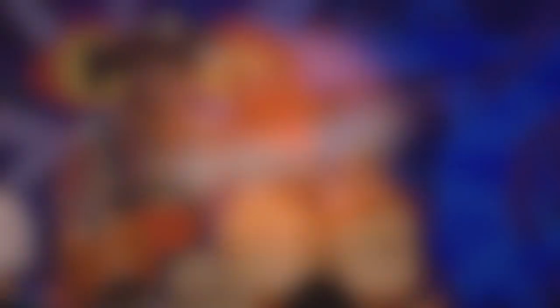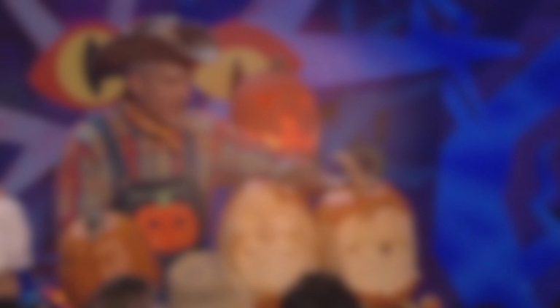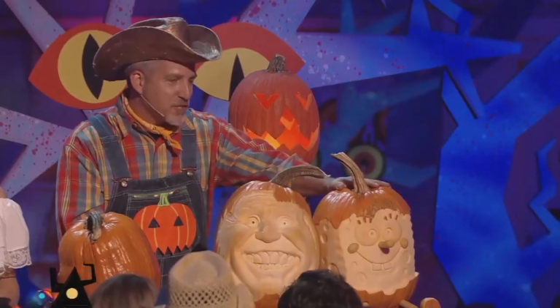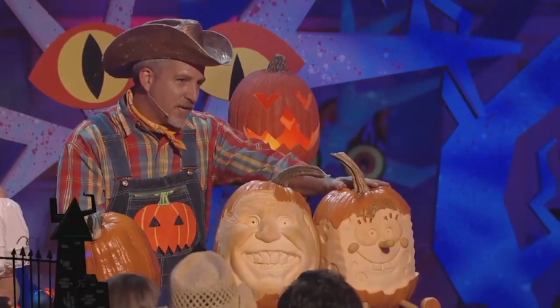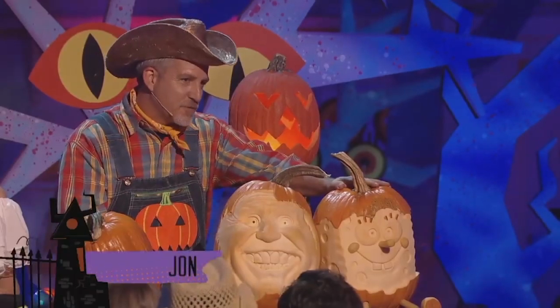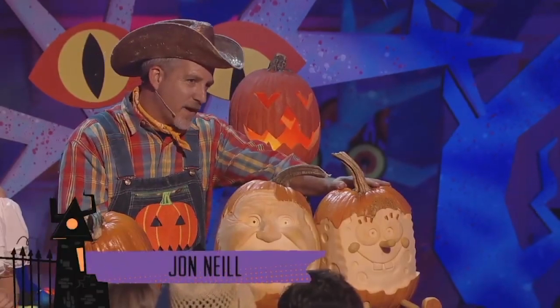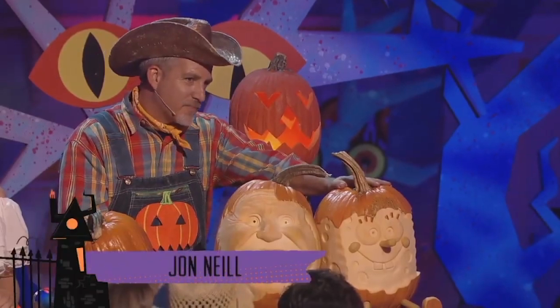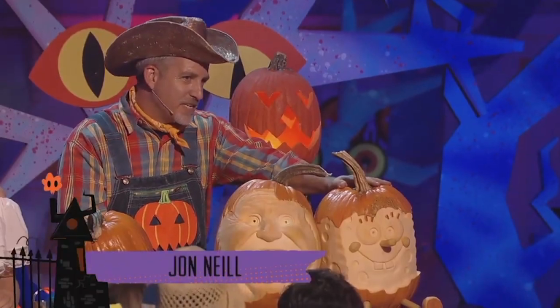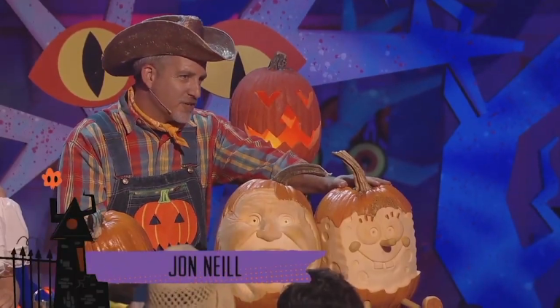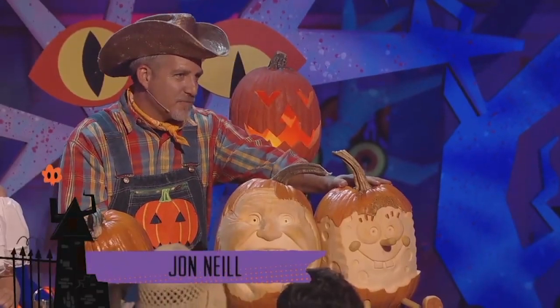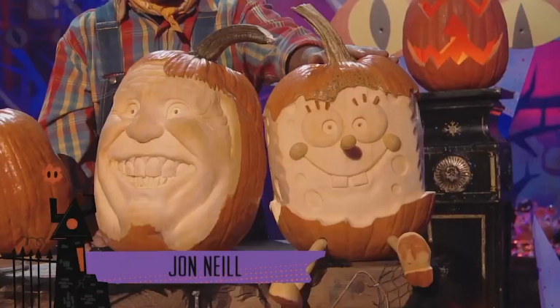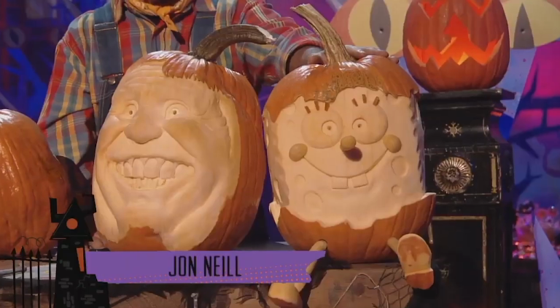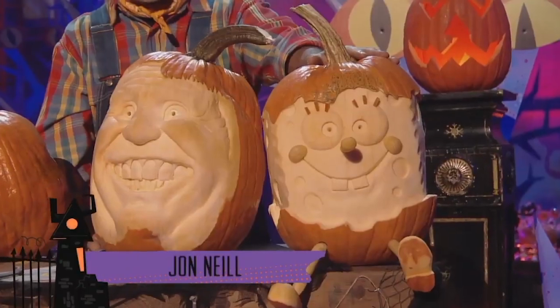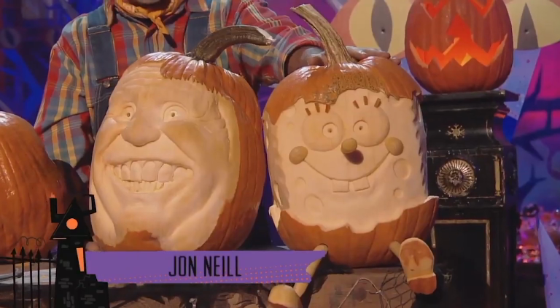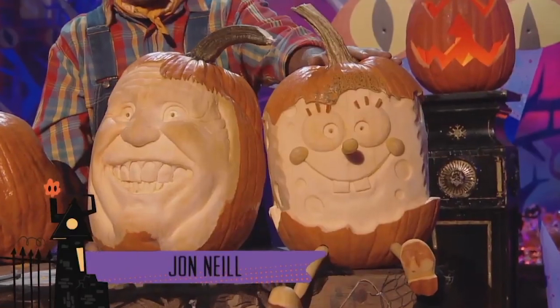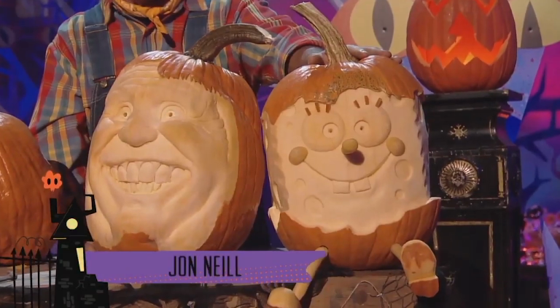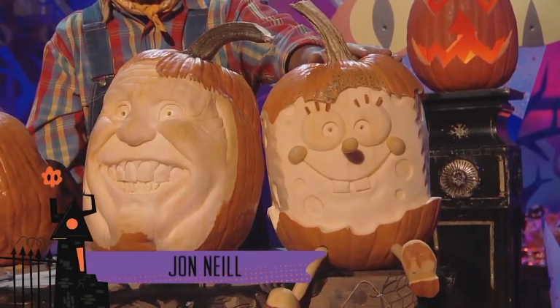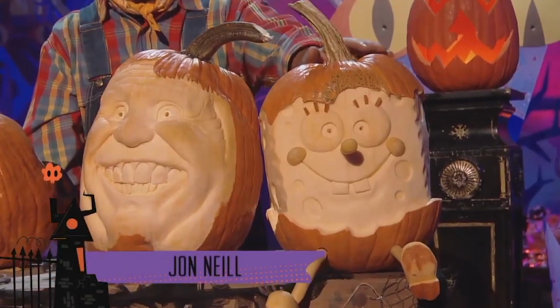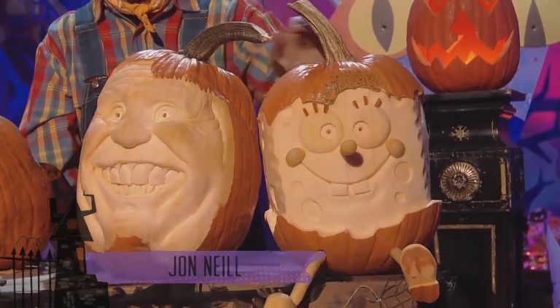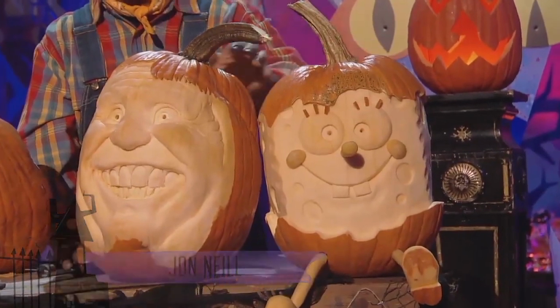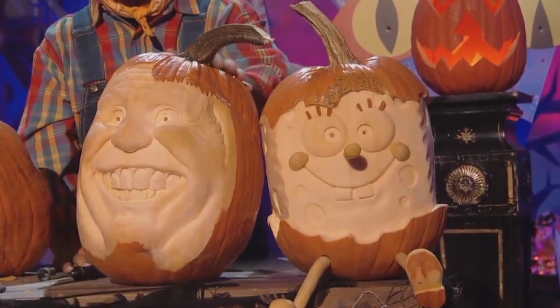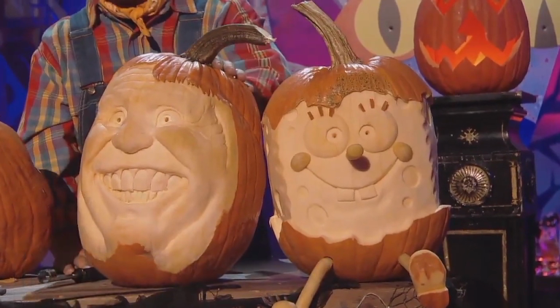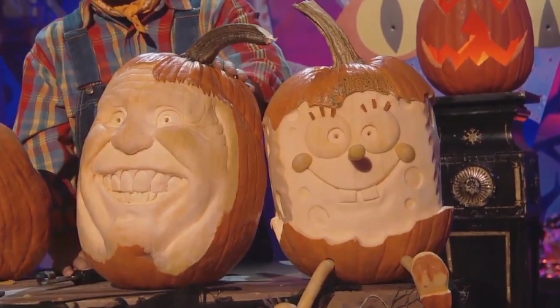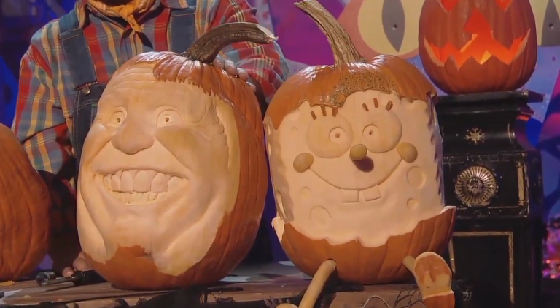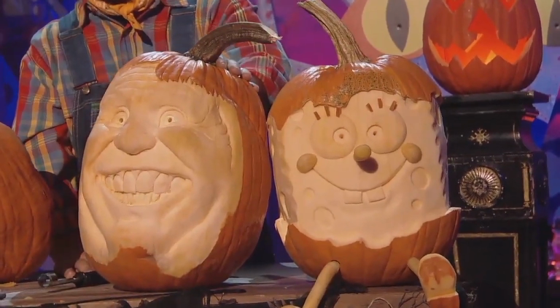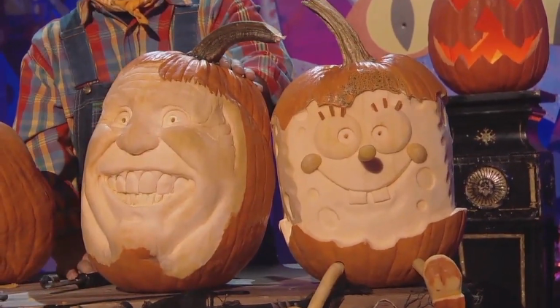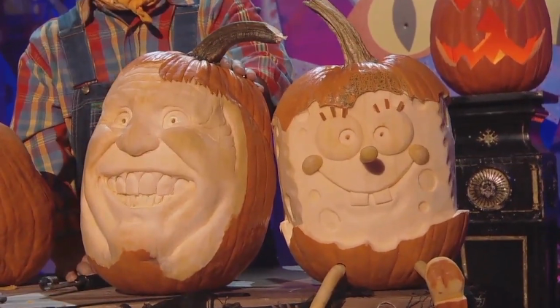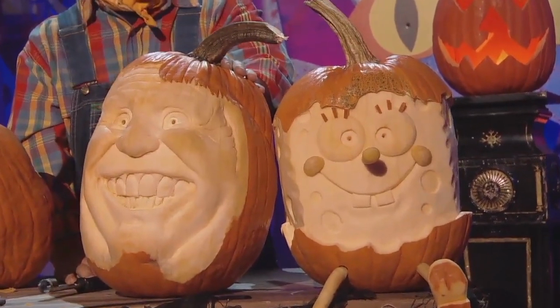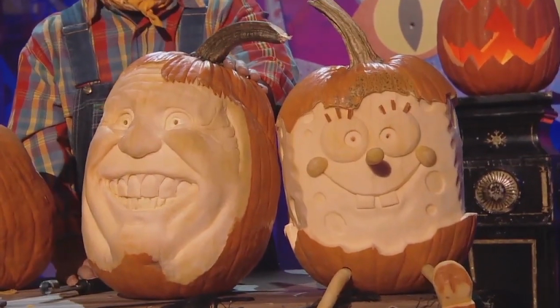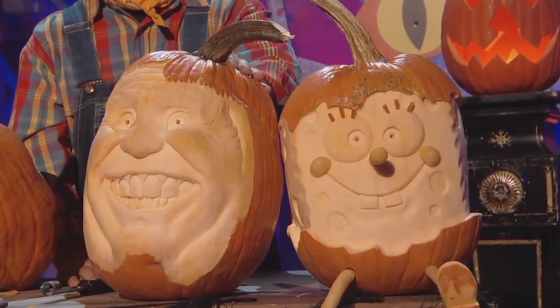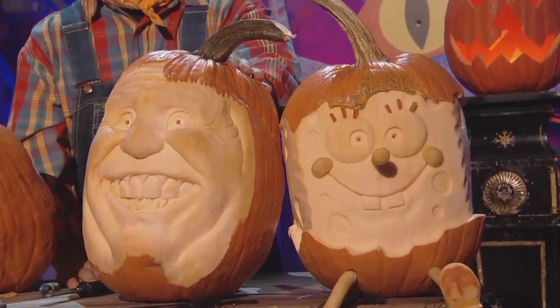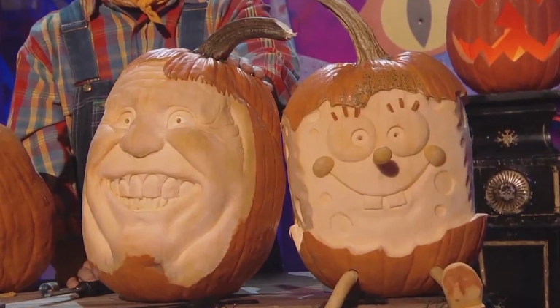Here's SpongeBob, and he took me 10 hours to do, and here's his buddy that took me eight hours to do.